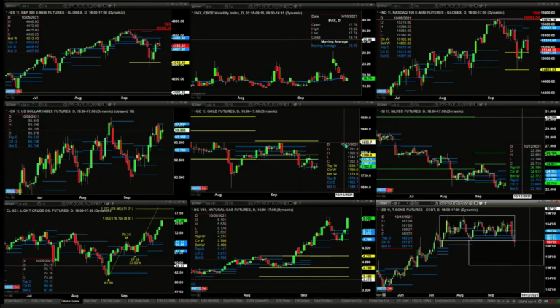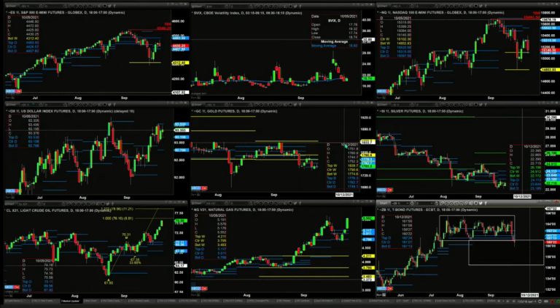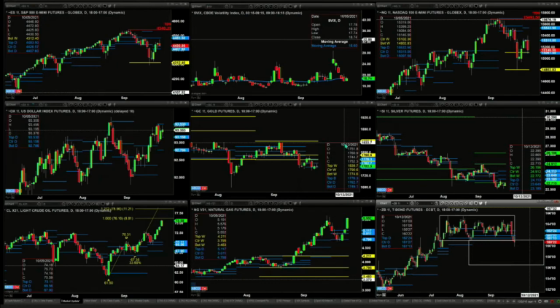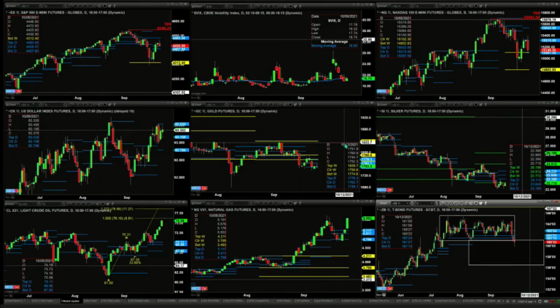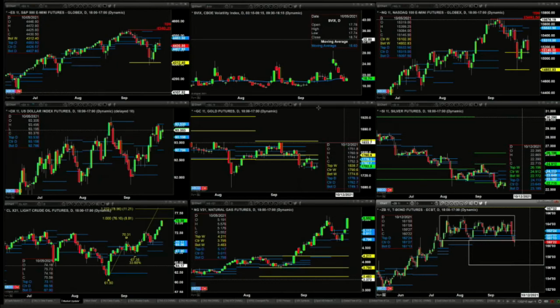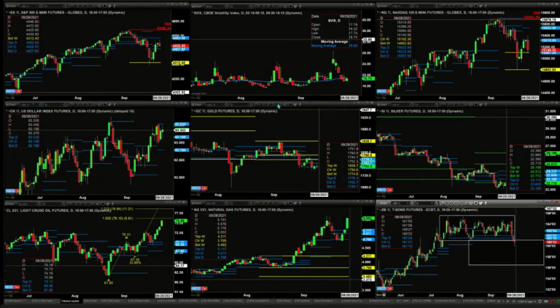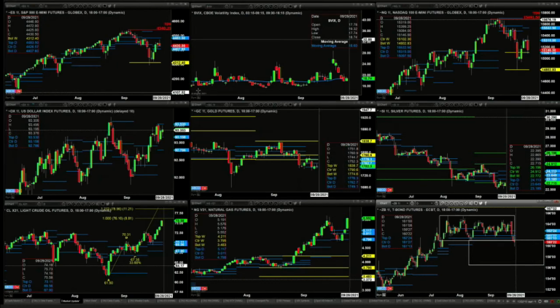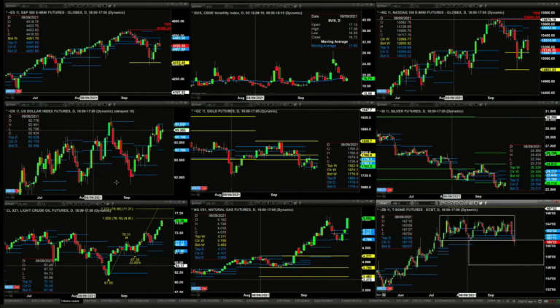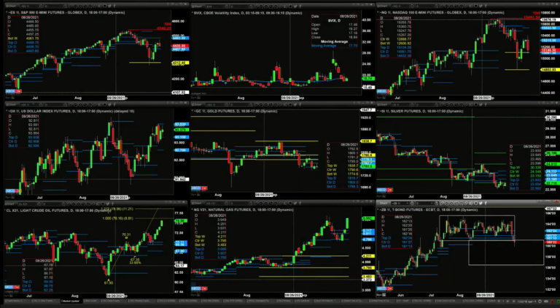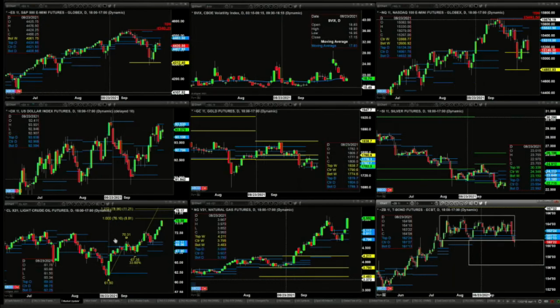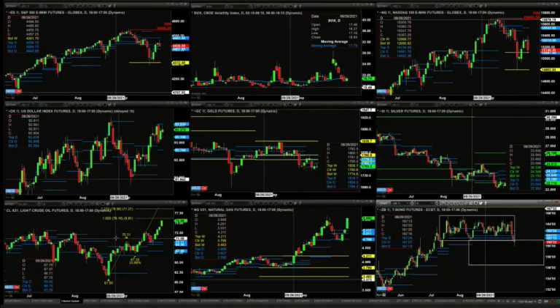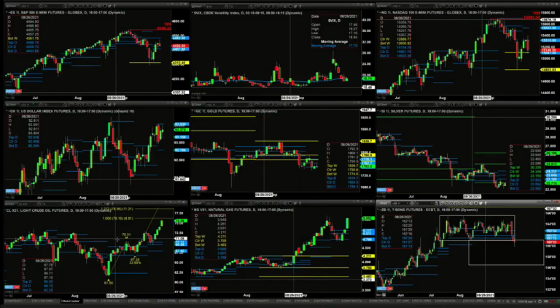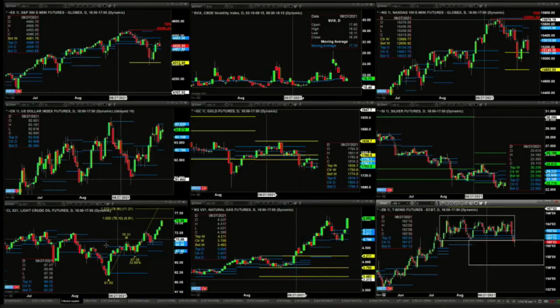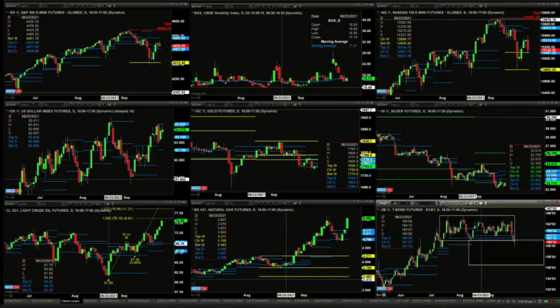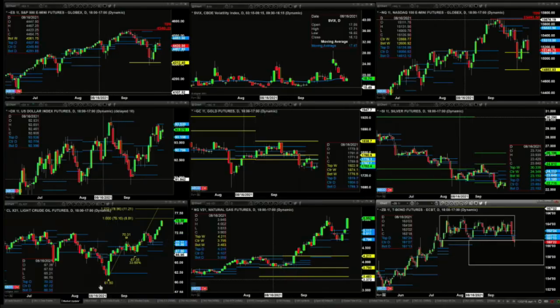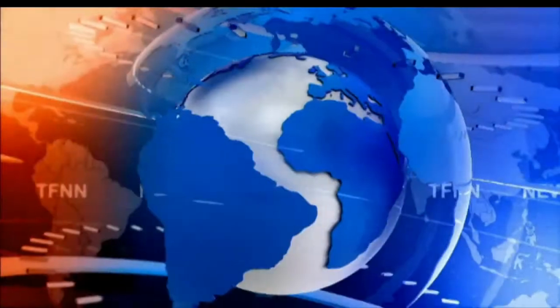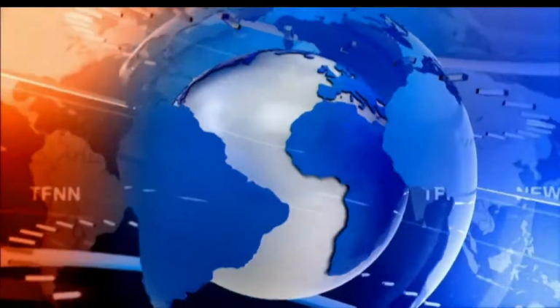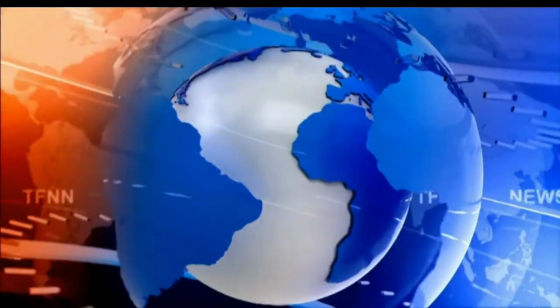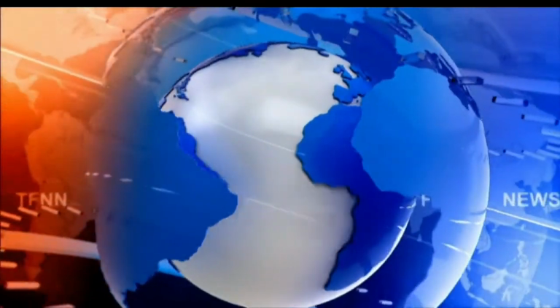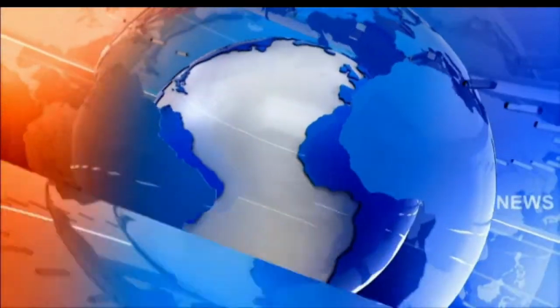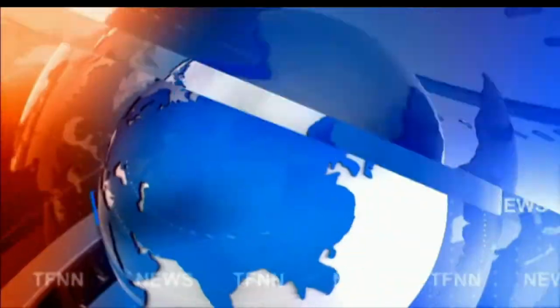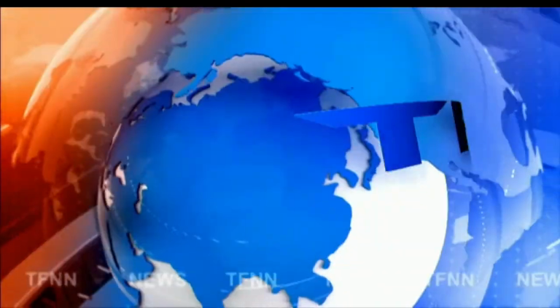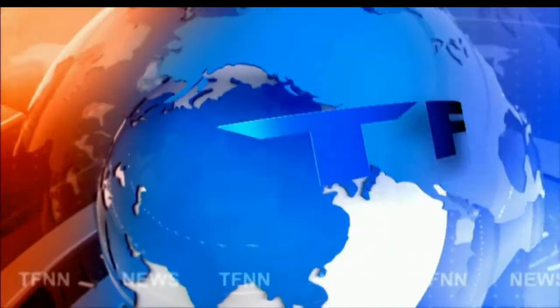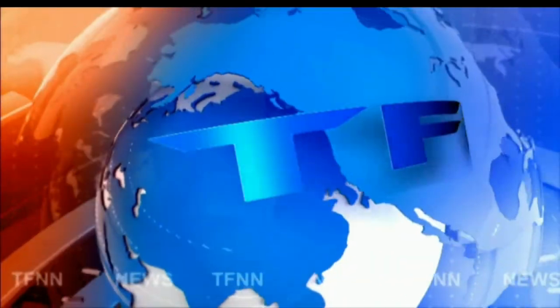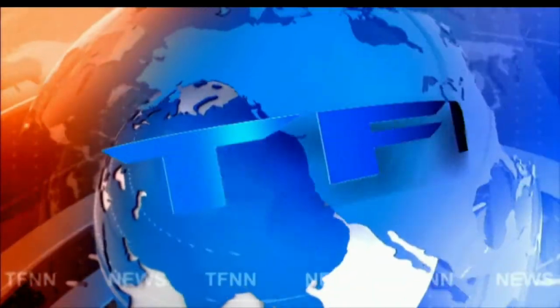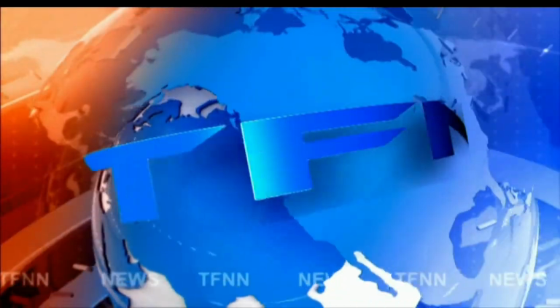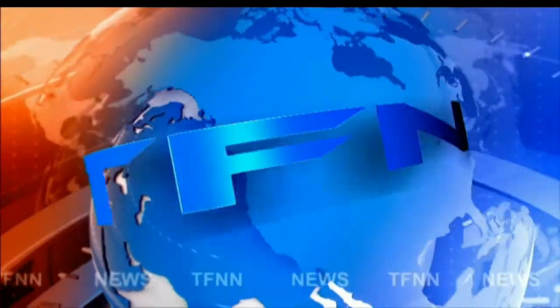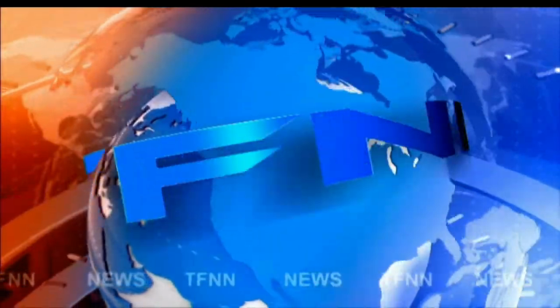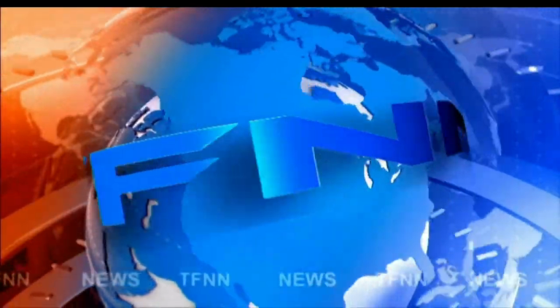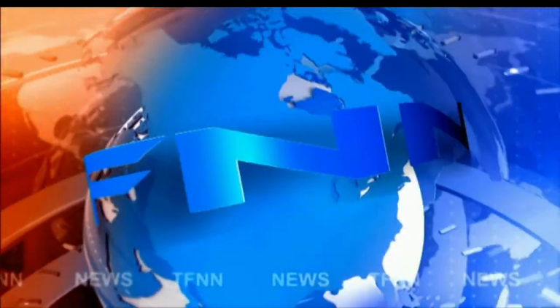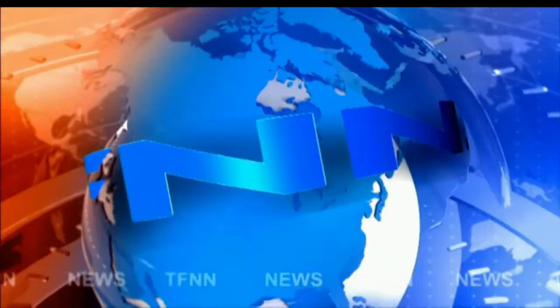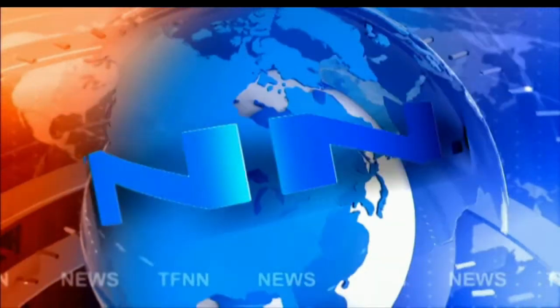Folks, stay tuned for the Trader's Edge Show. If you have to start your Monday, have a magical one, and we'll see you soon.